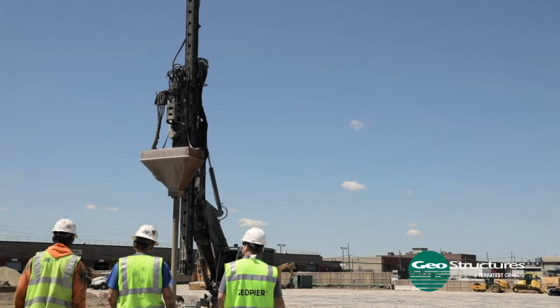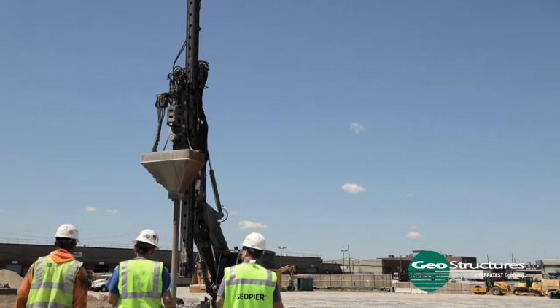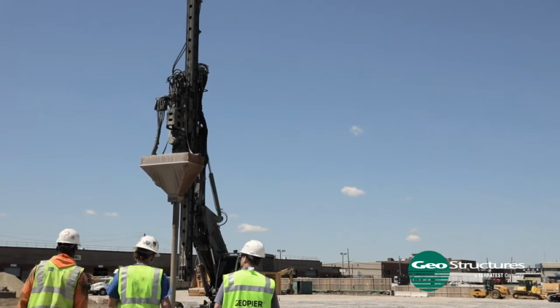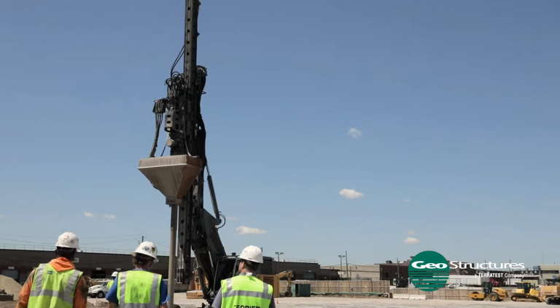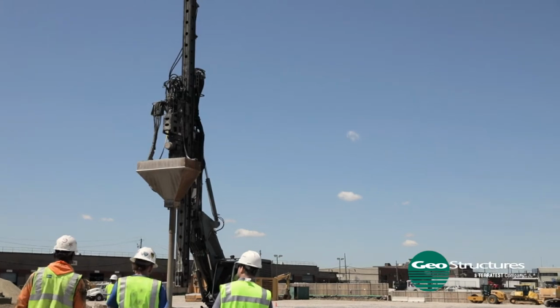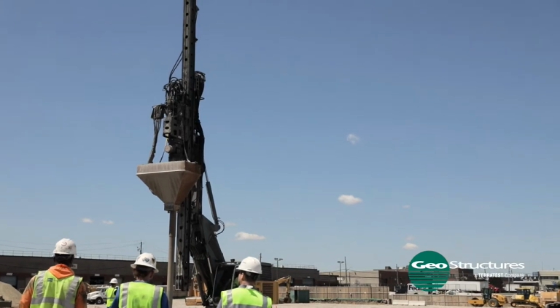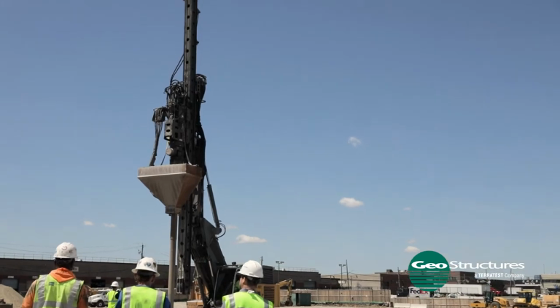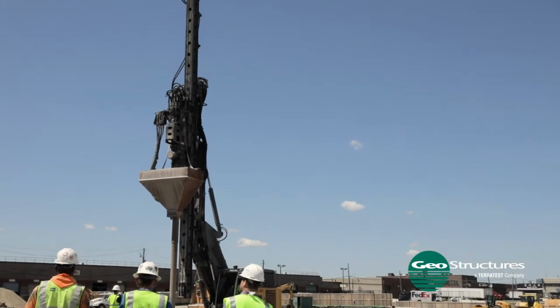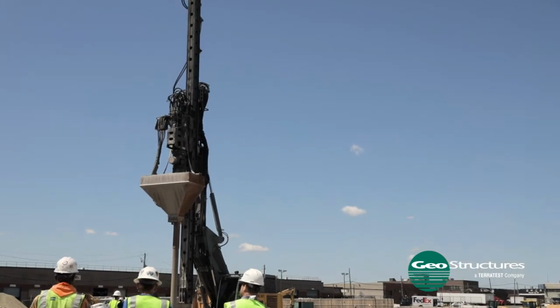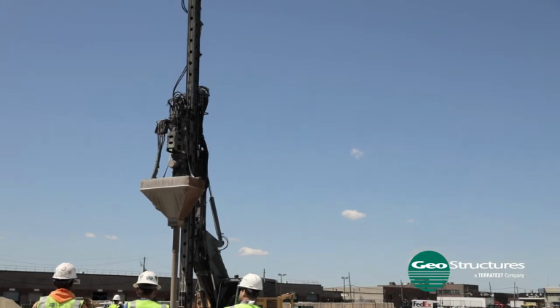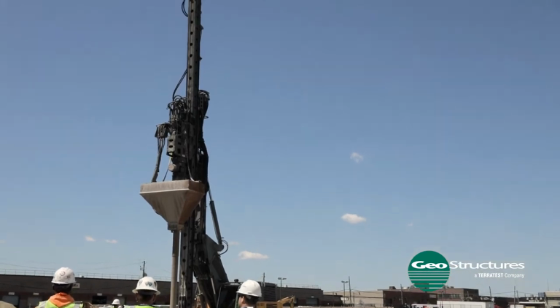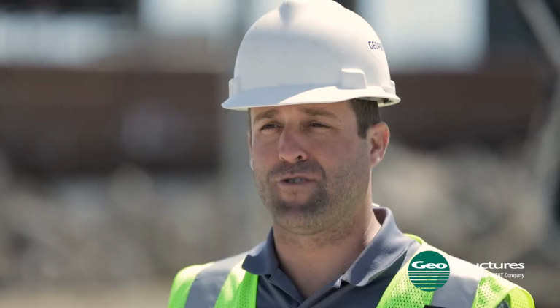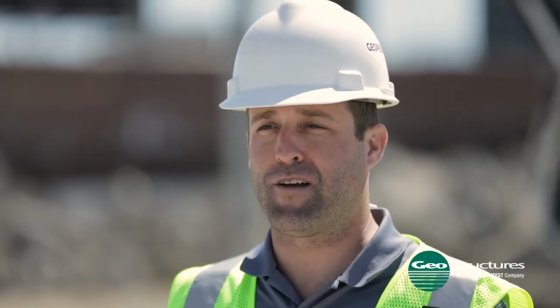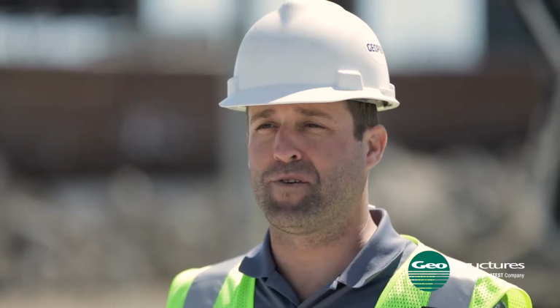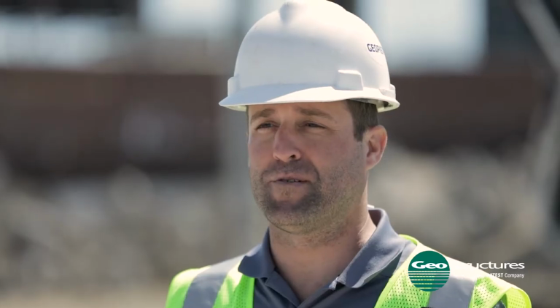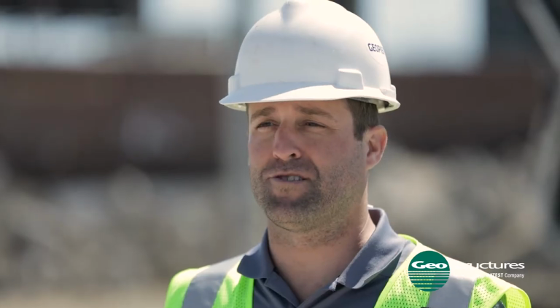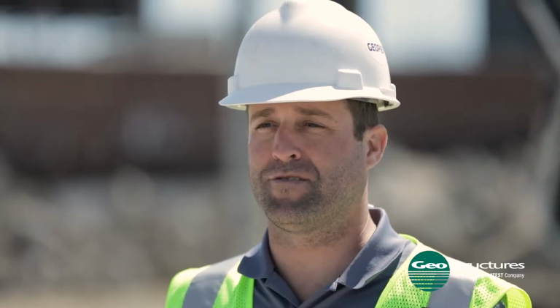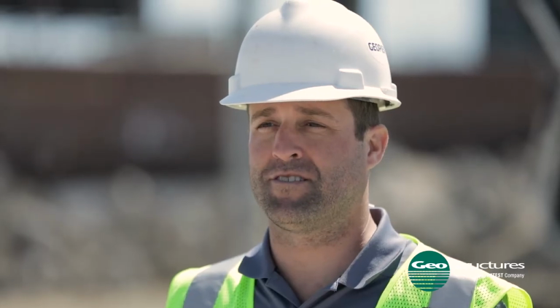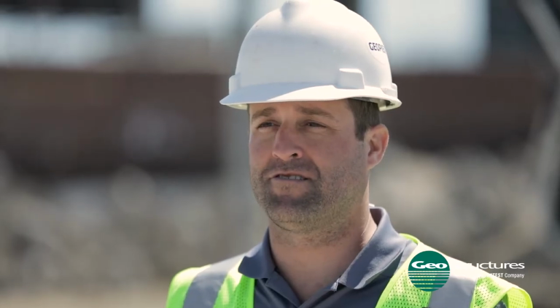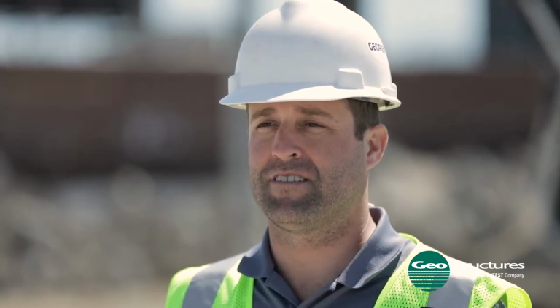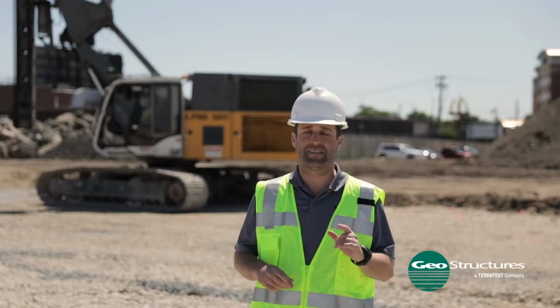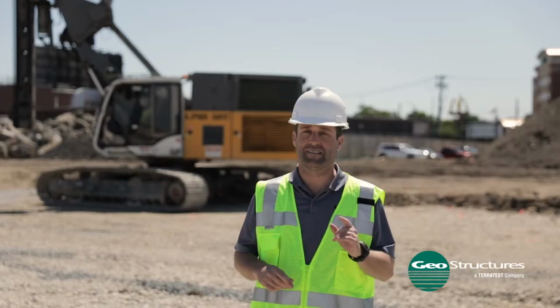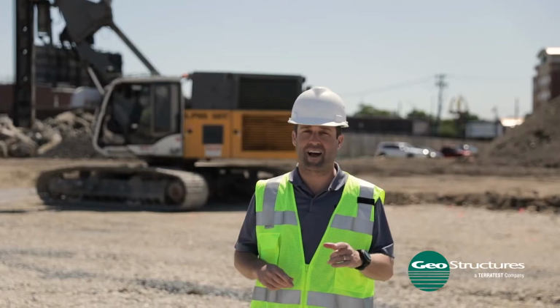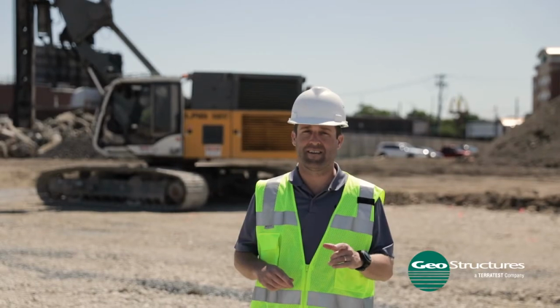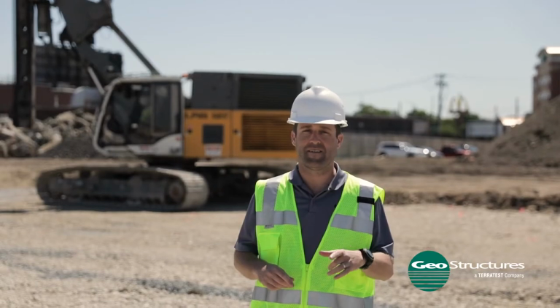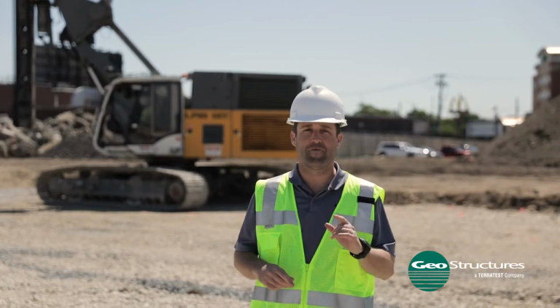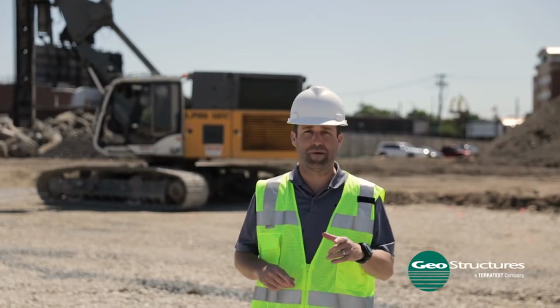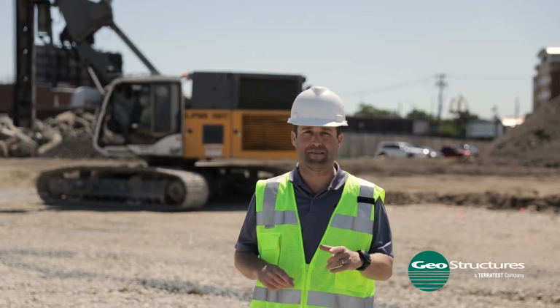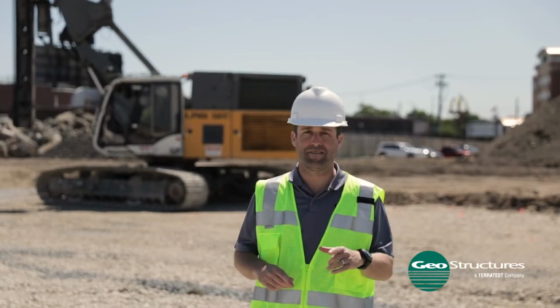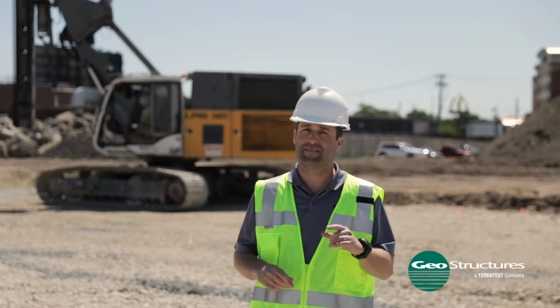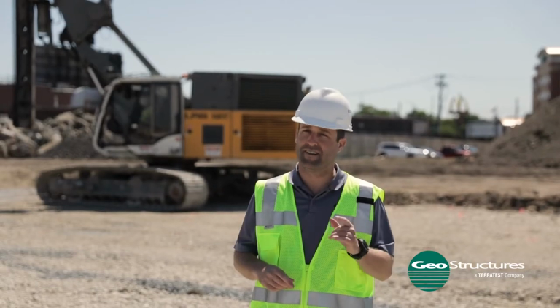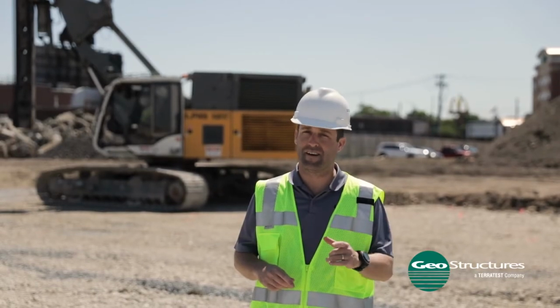Geopier. Geostructures. Ground Improvement Services. Design. Build. Done.